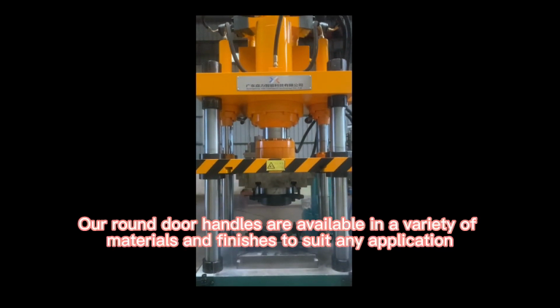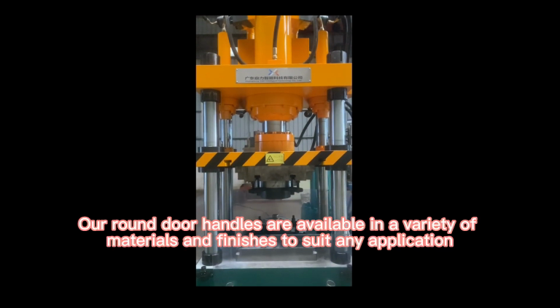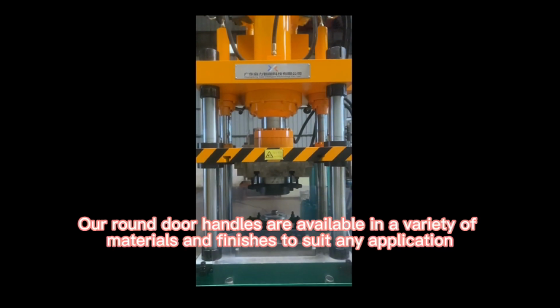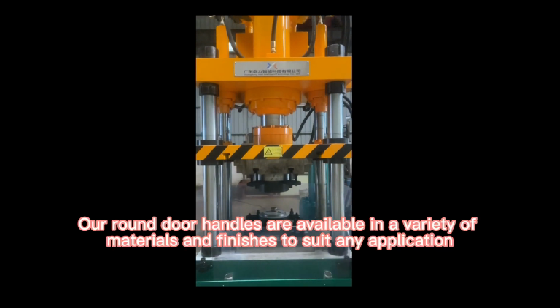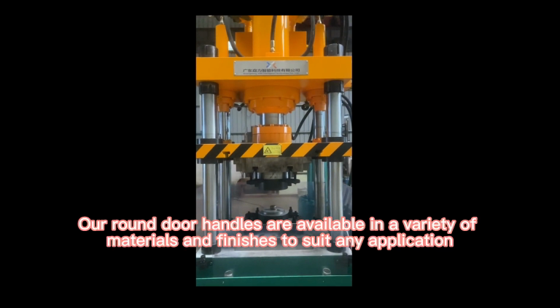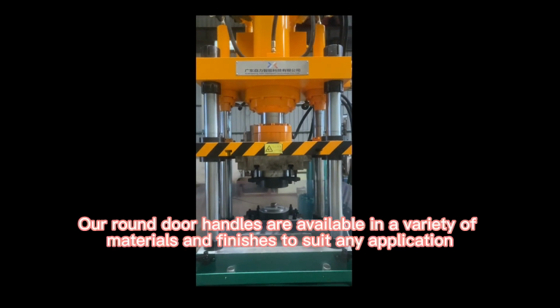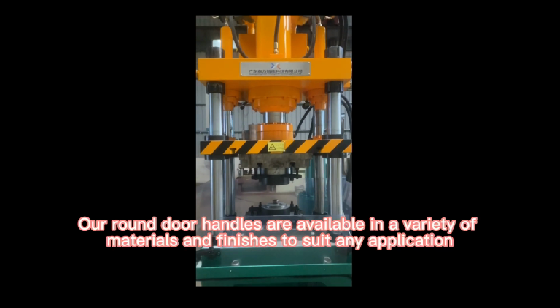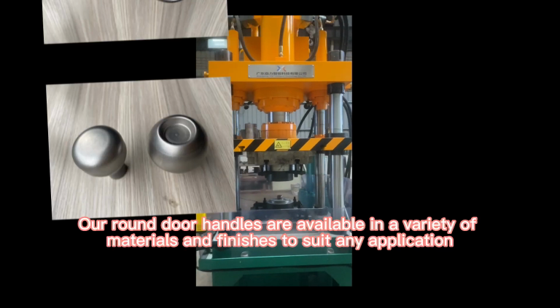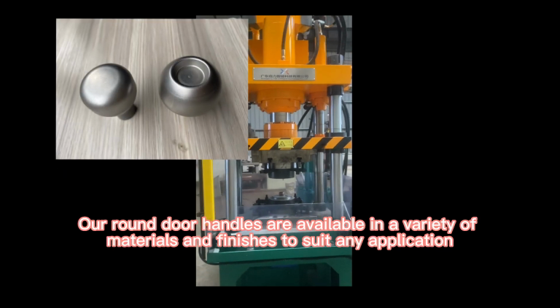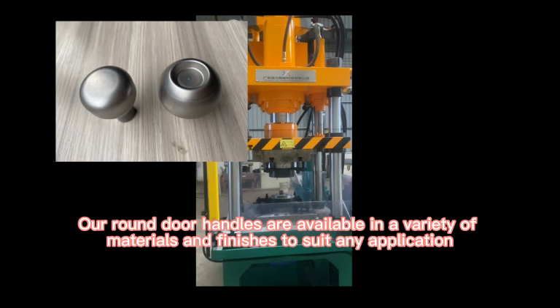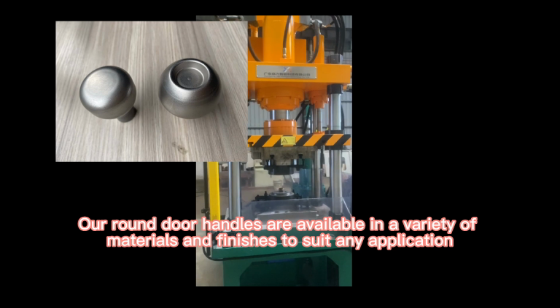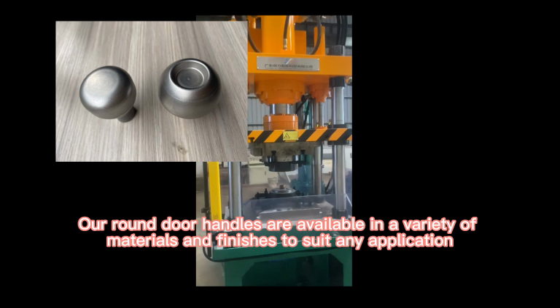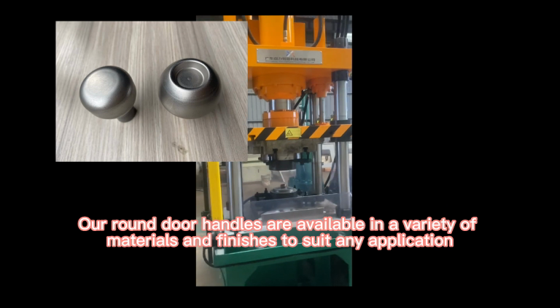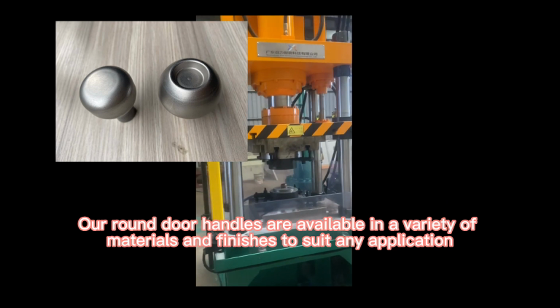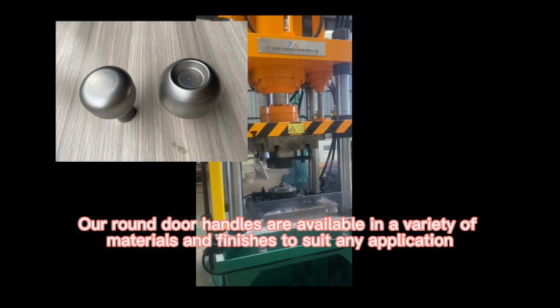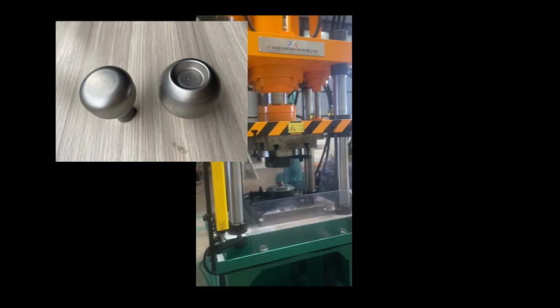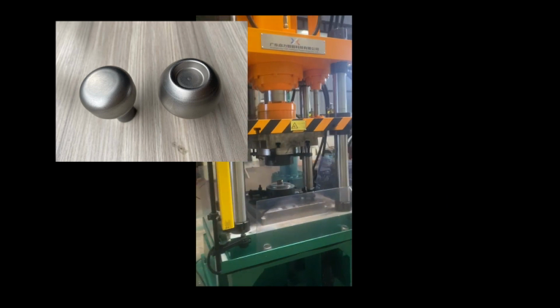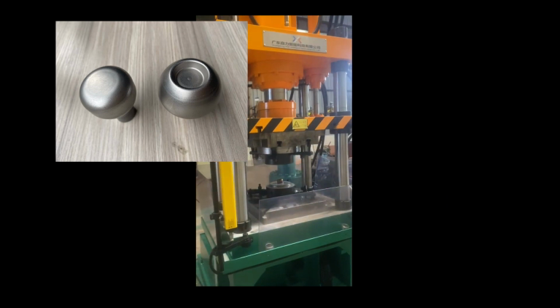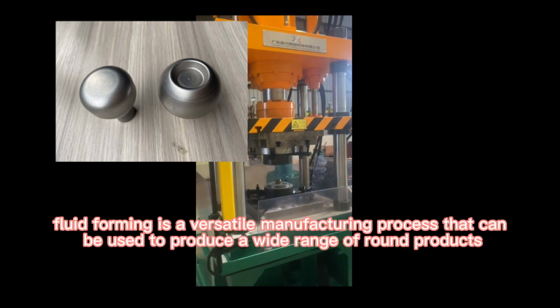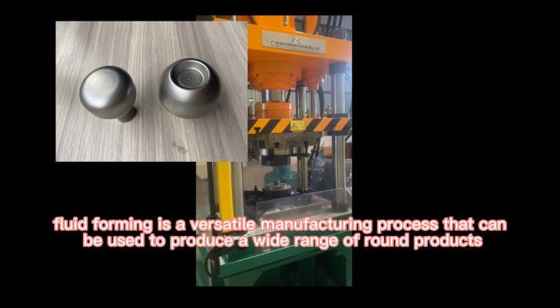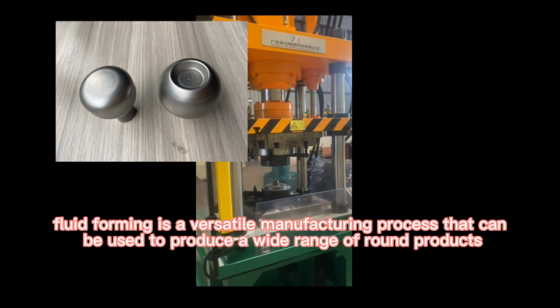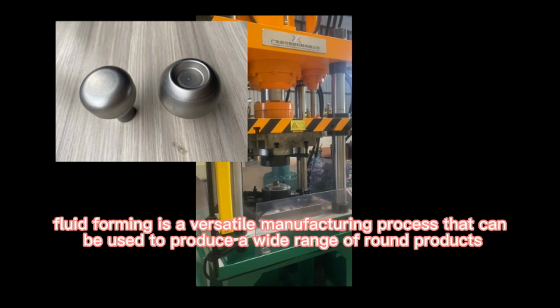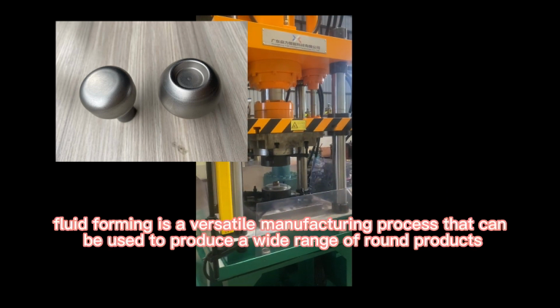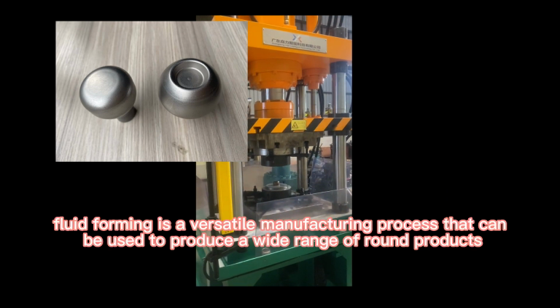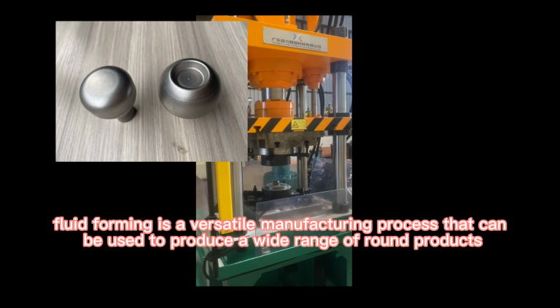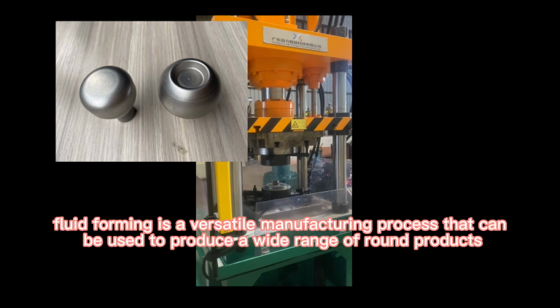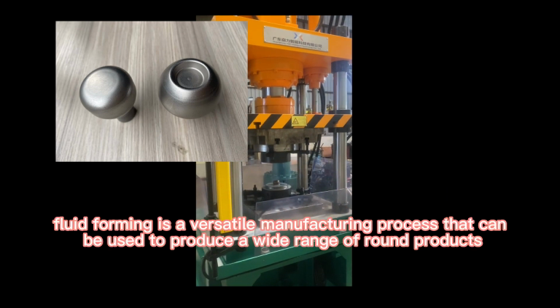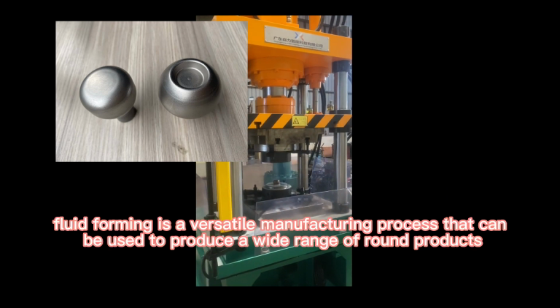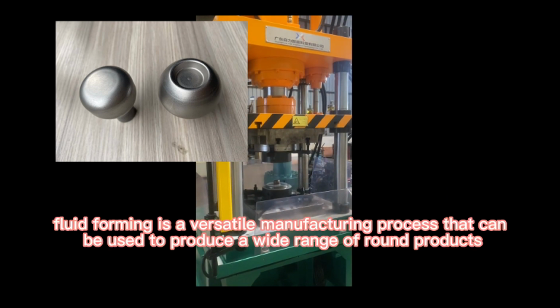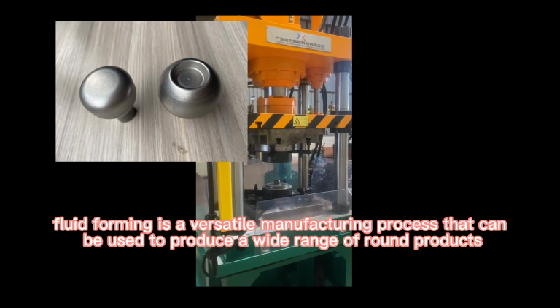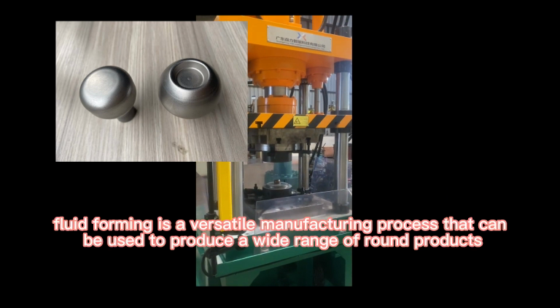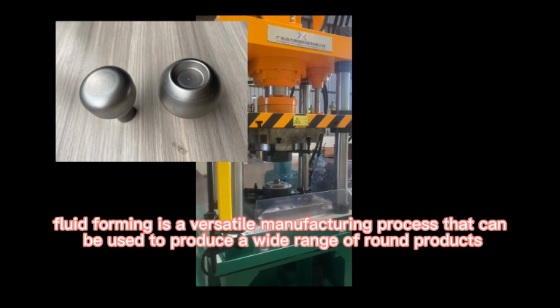Our round door handles are available in a variety of materials and finishes to suit any application. Fluid forming is a versatile manufacturing process that can be used to produce a wide range of round products.